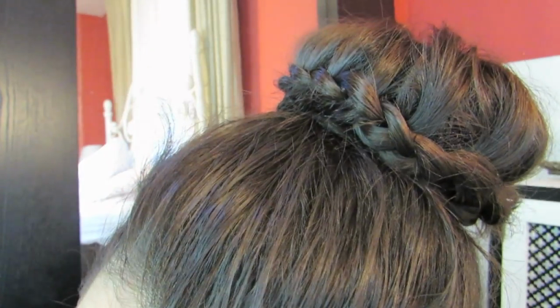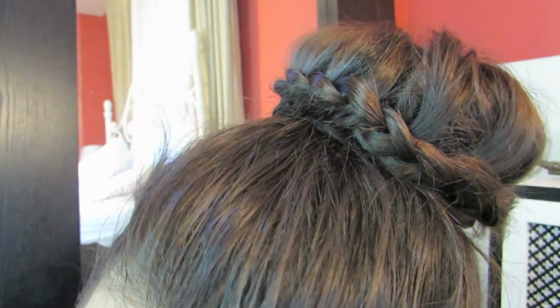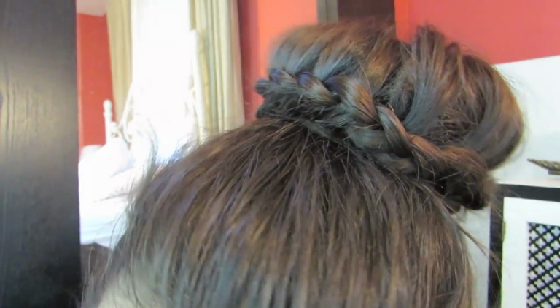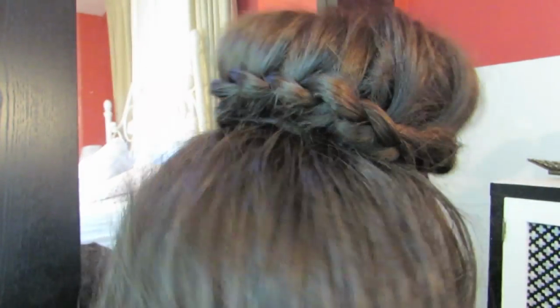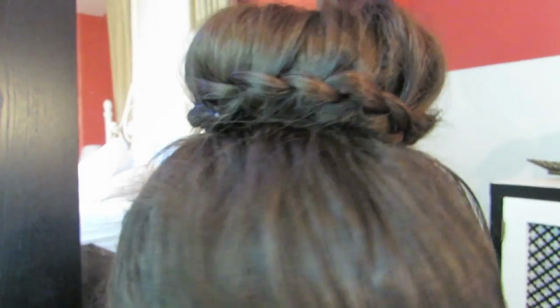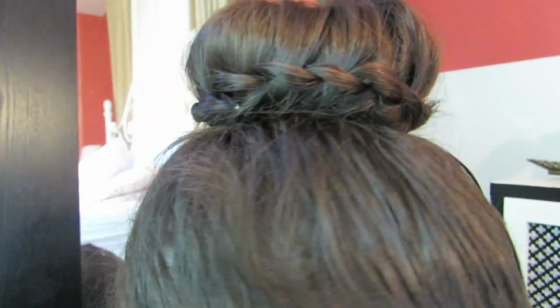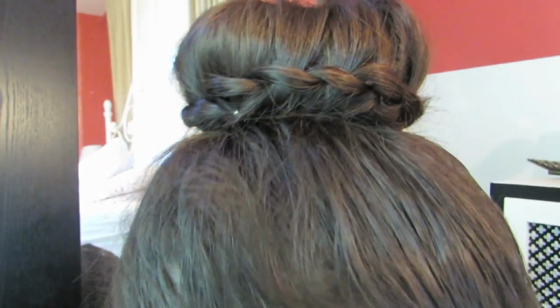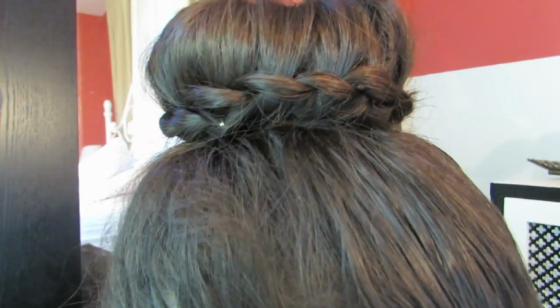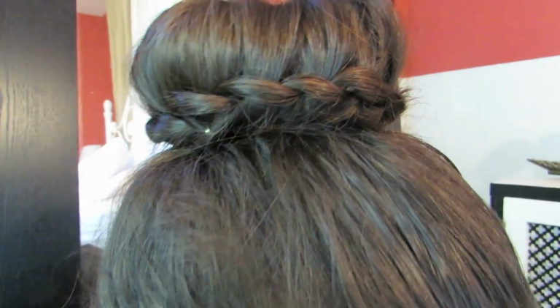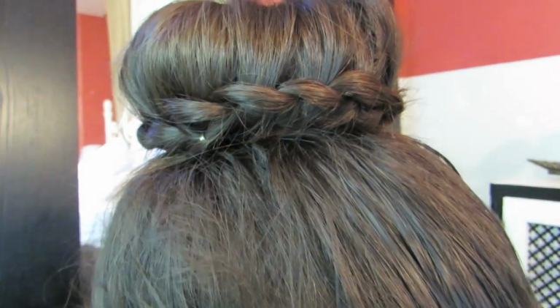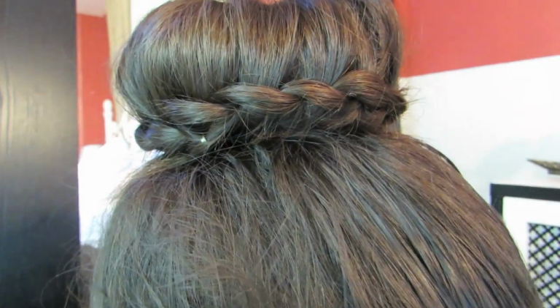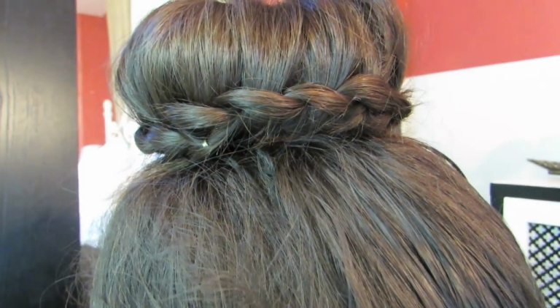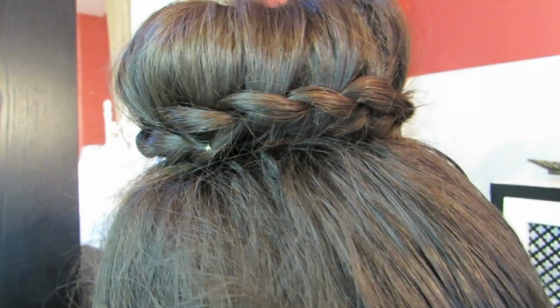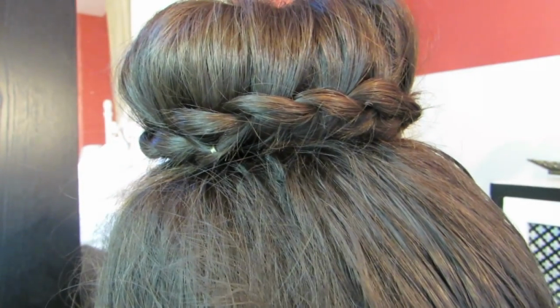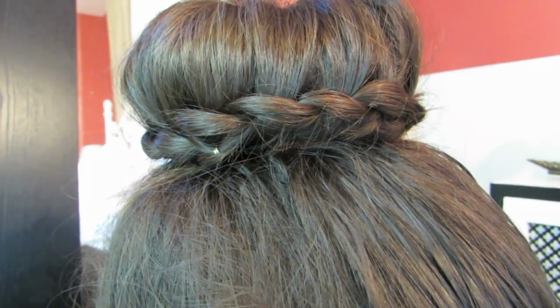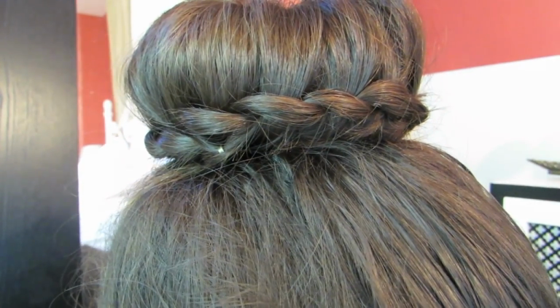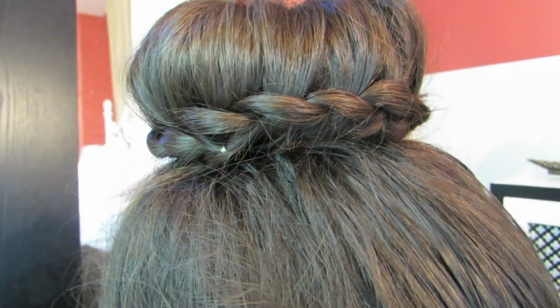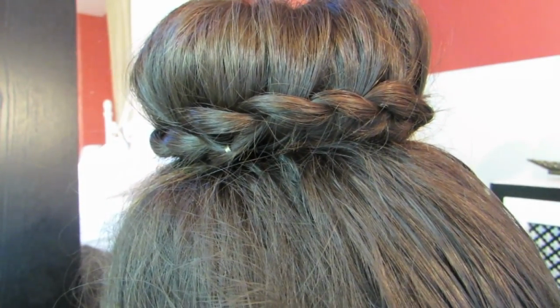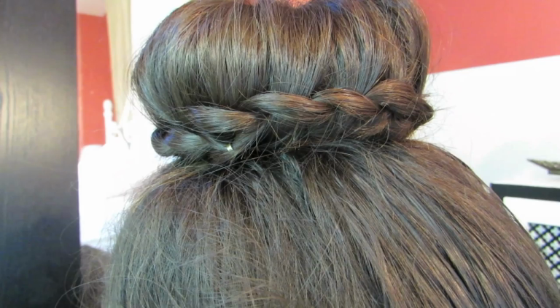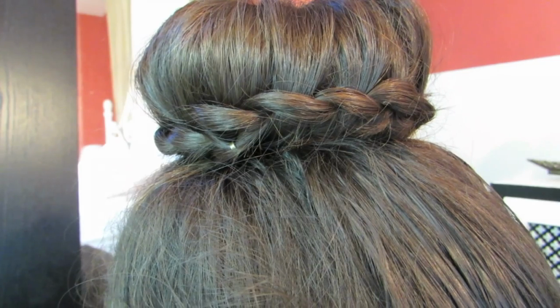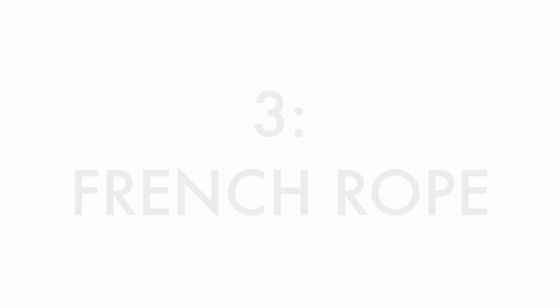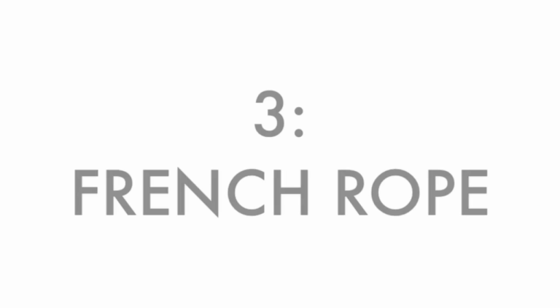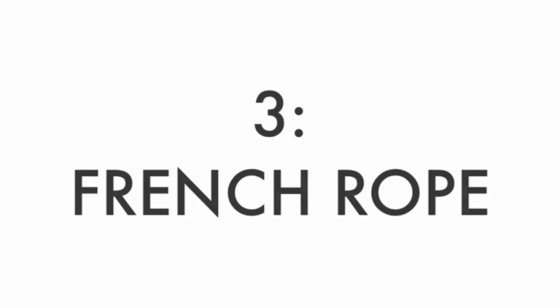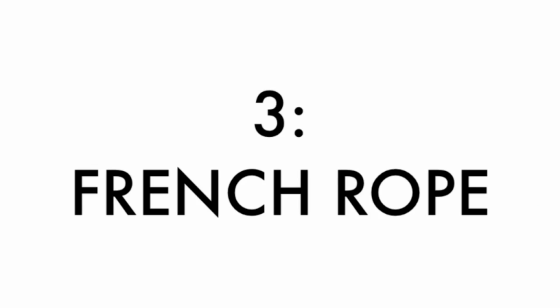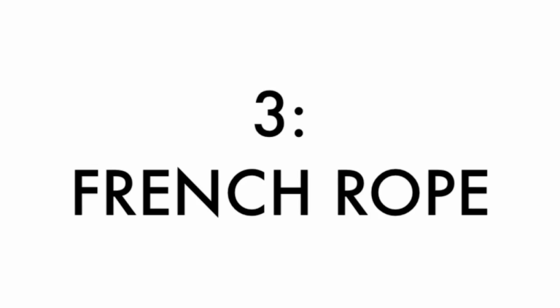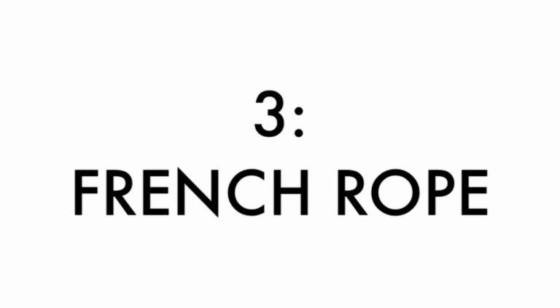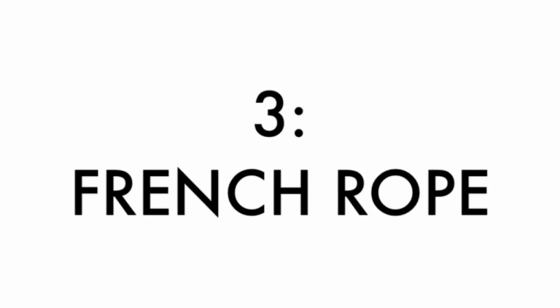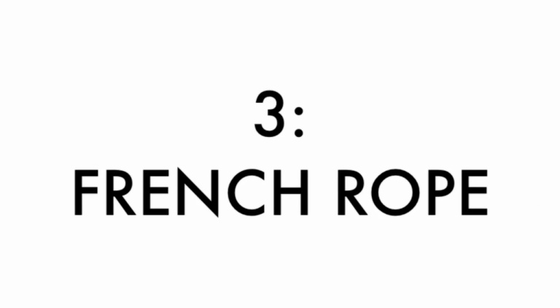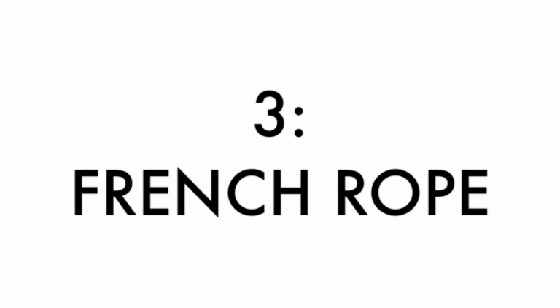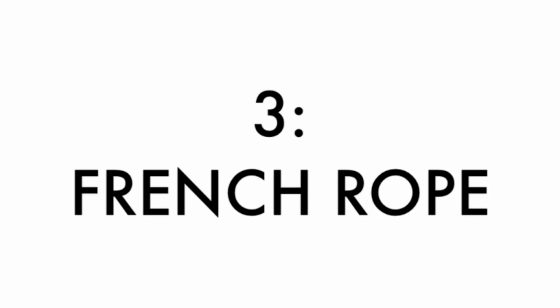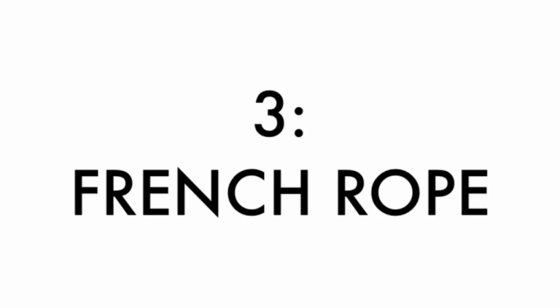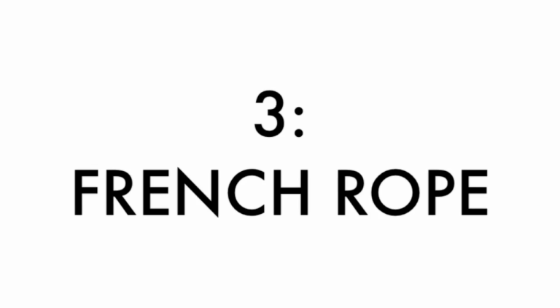And that's your lace braided bun completed. Let's move on to the third way to spice up your bun — what I like to call the French Rope.